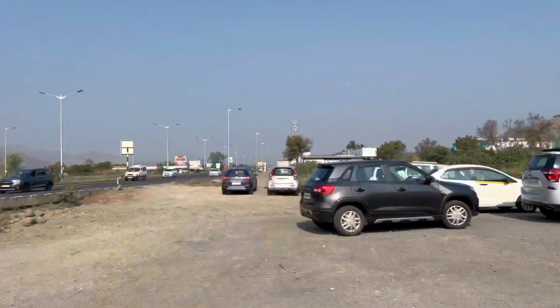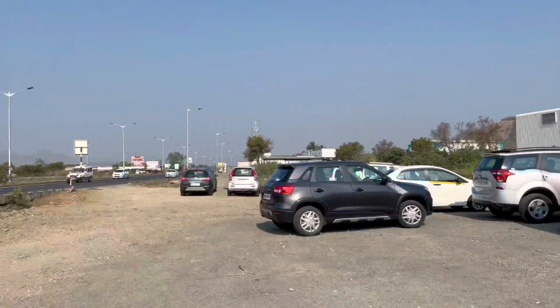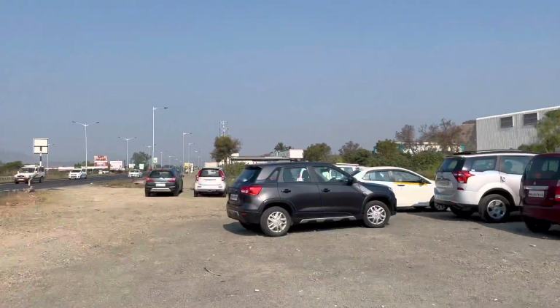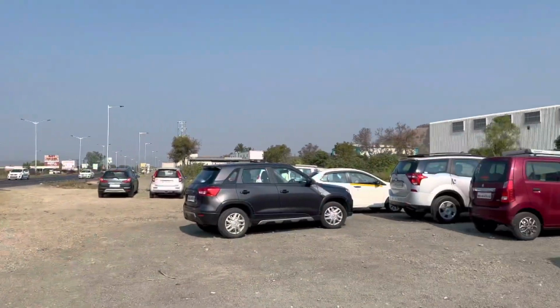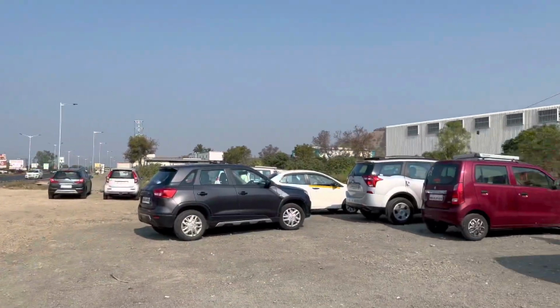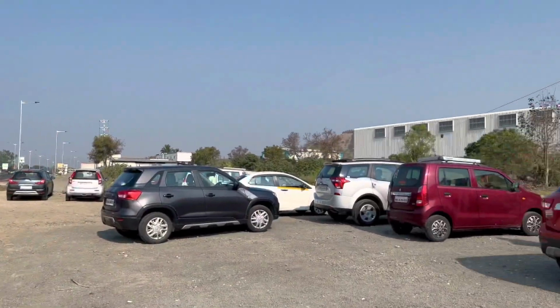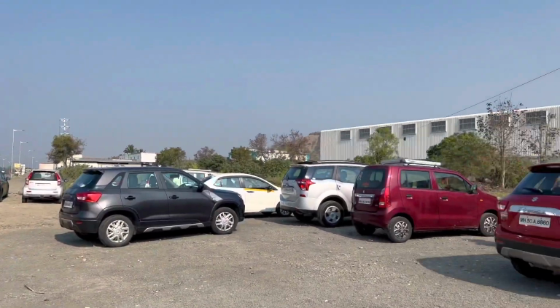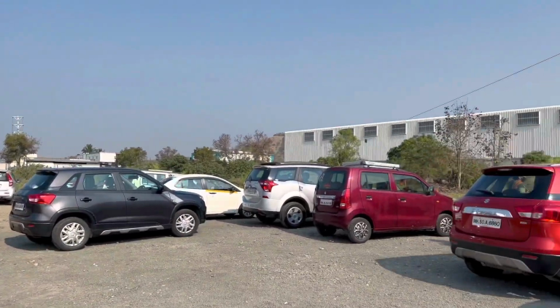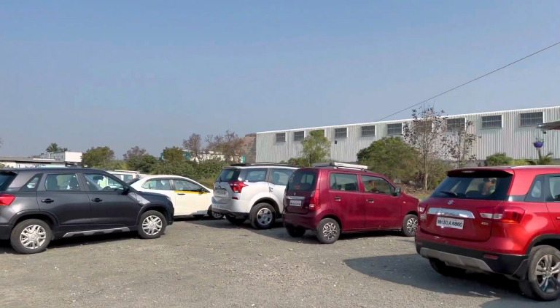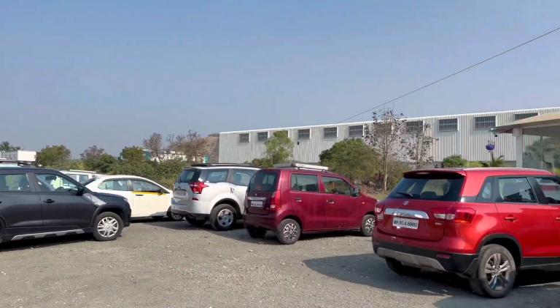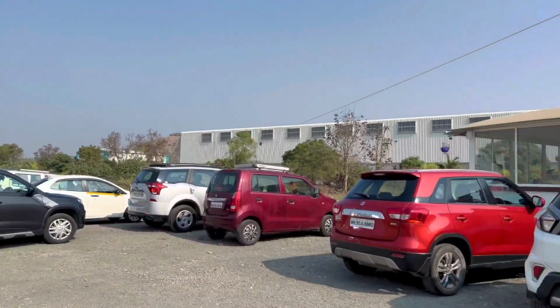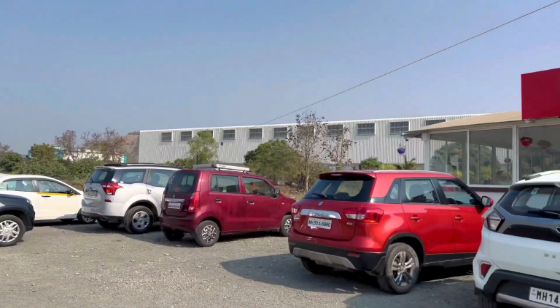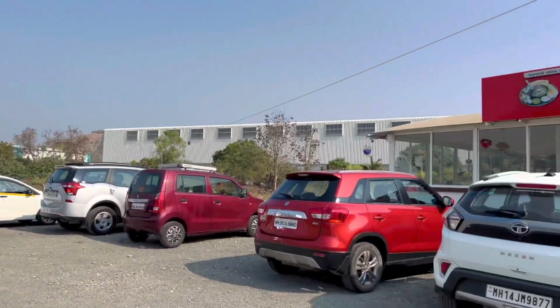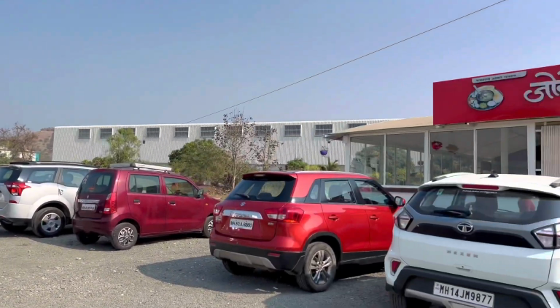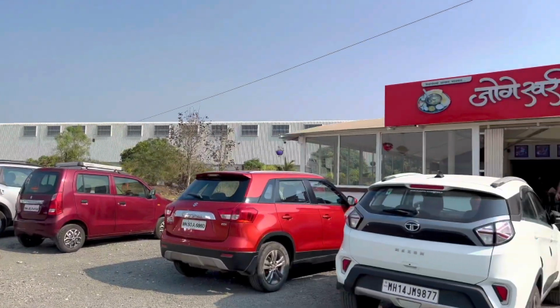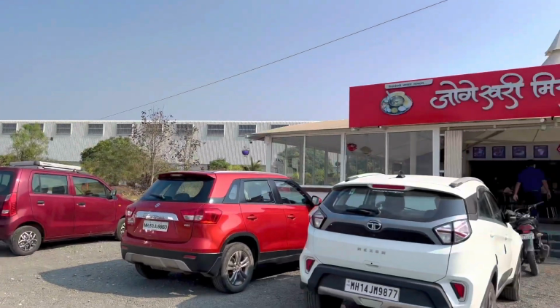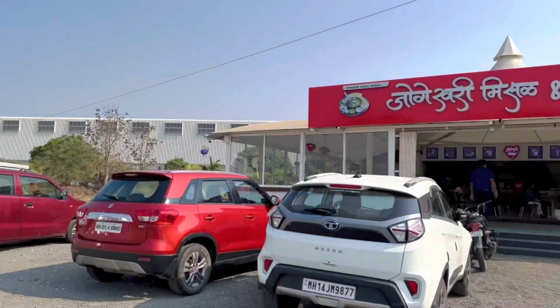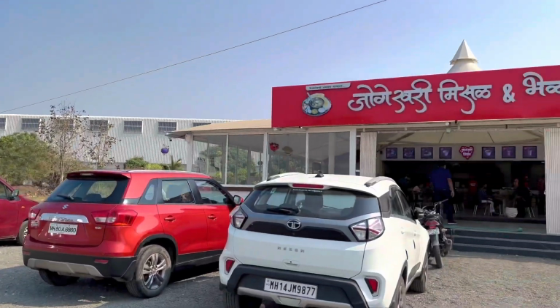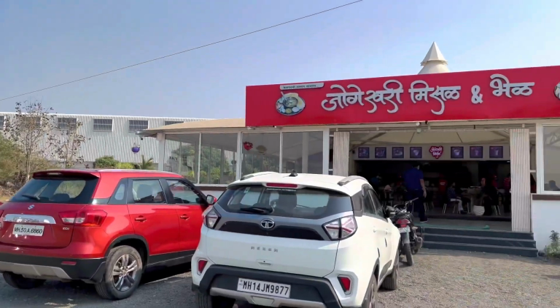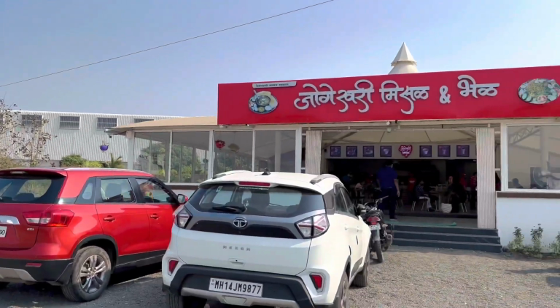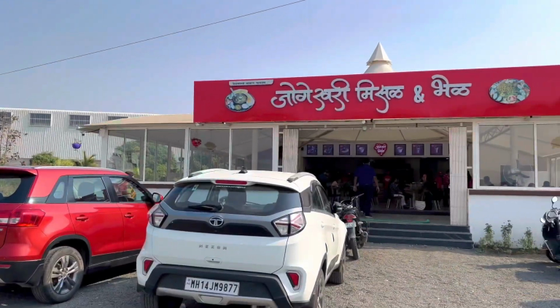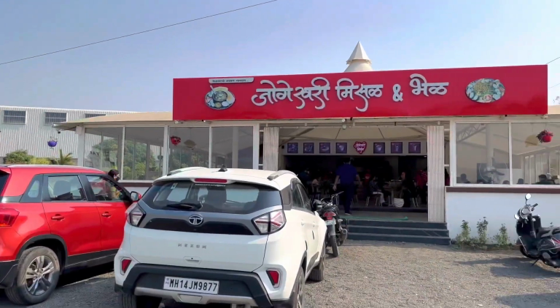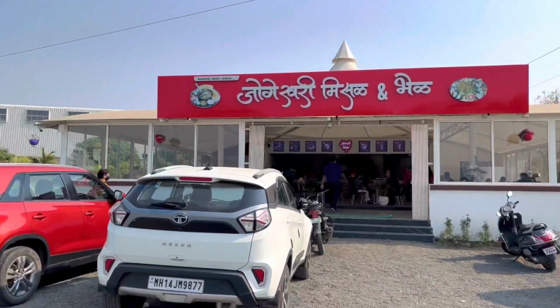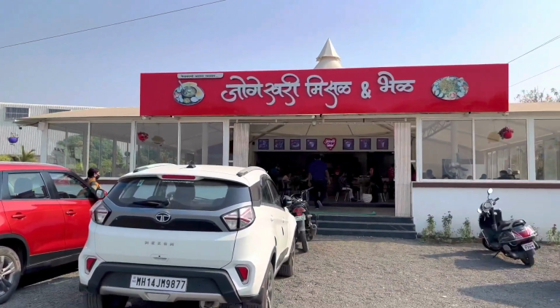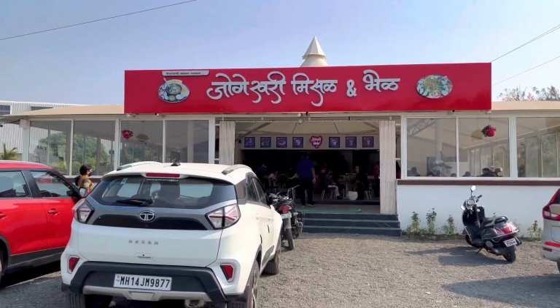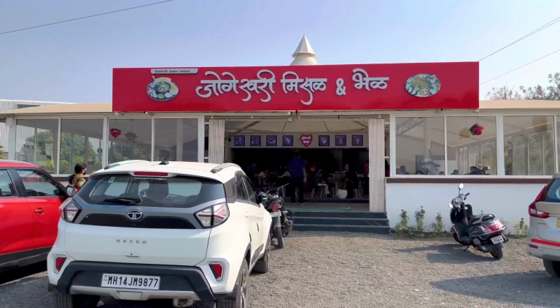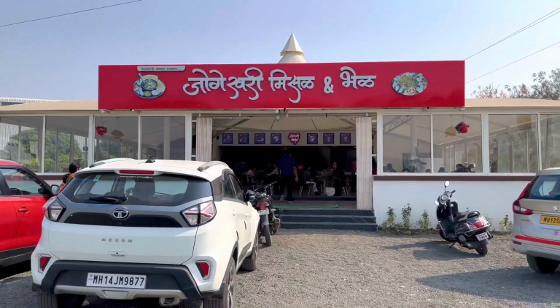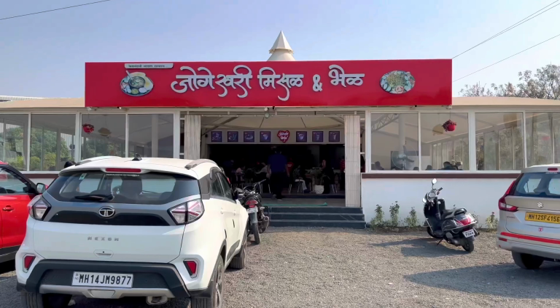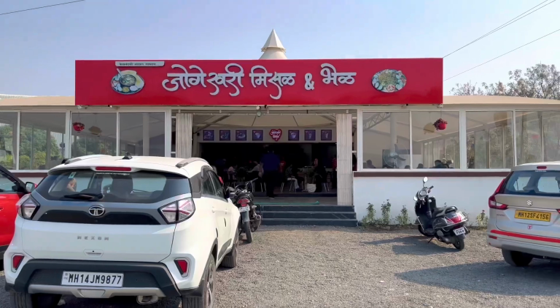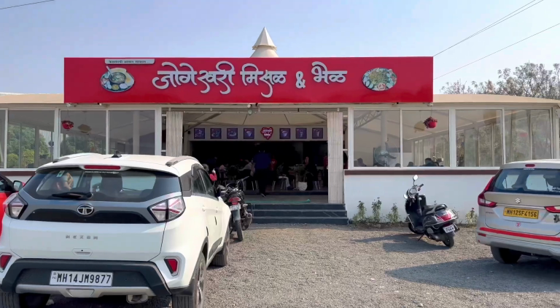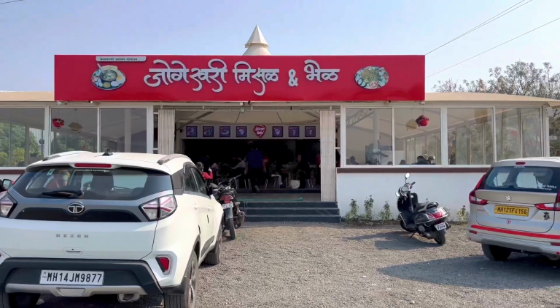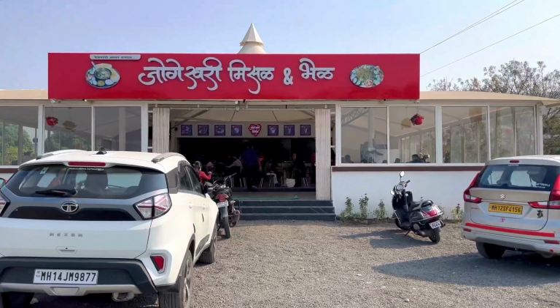The first stop that we took was for breakfast at Yogeshwari Misara & Bheer.